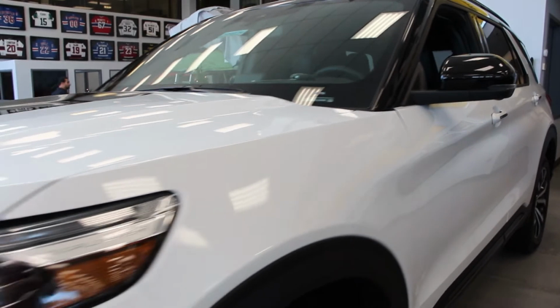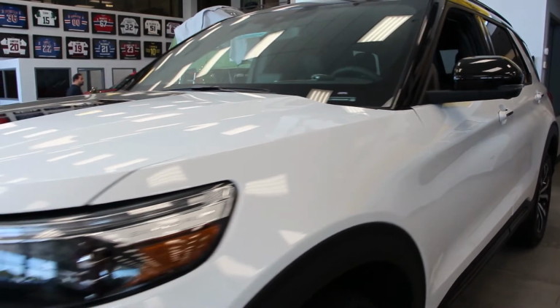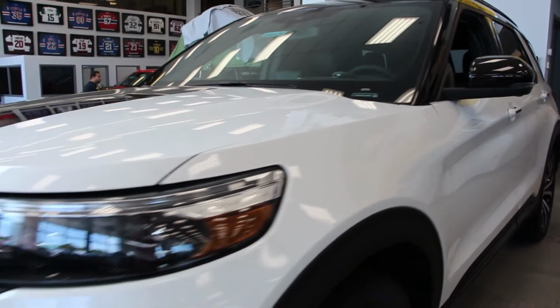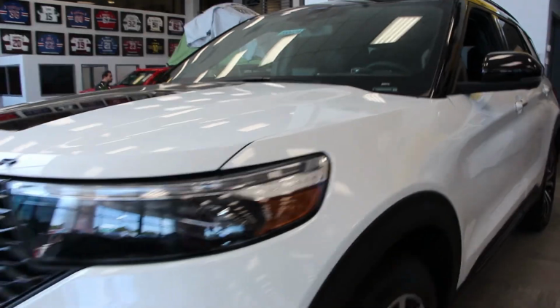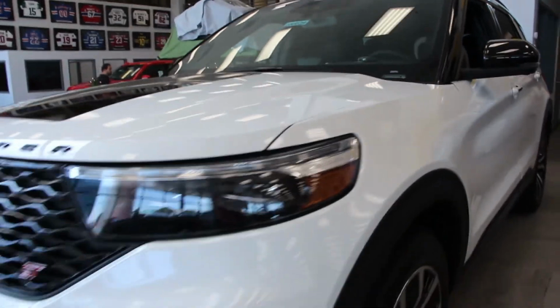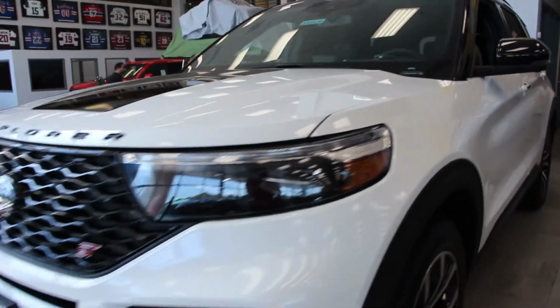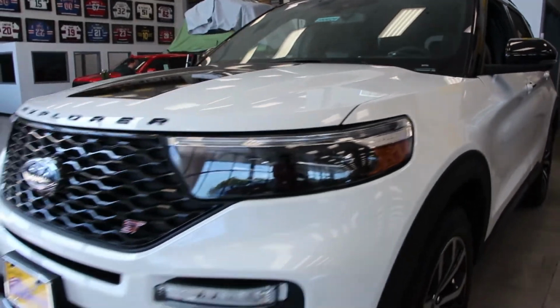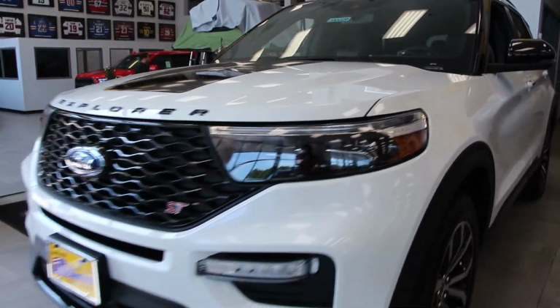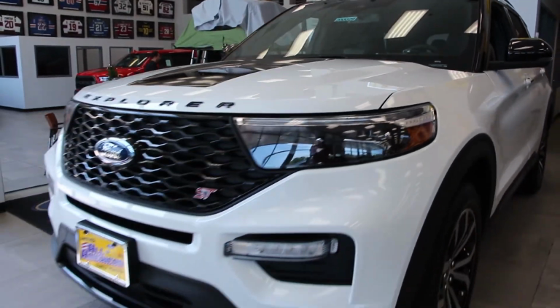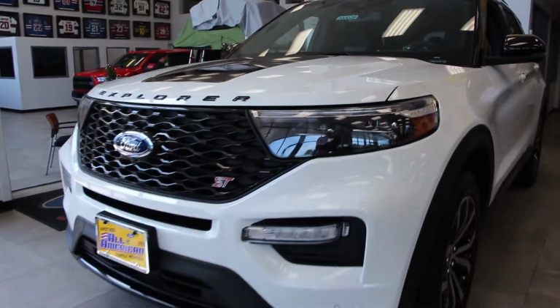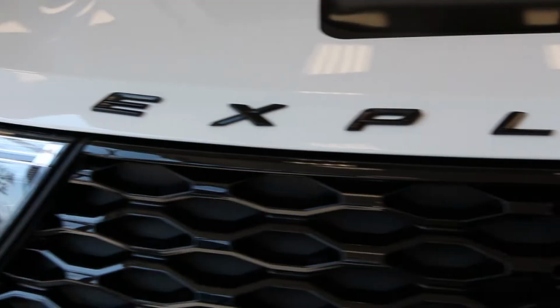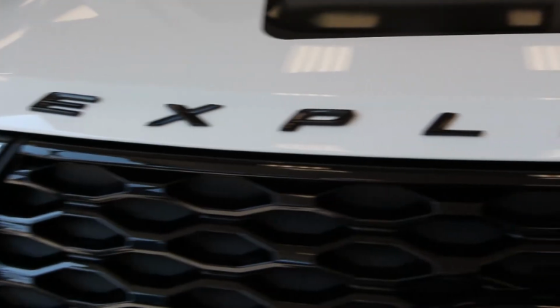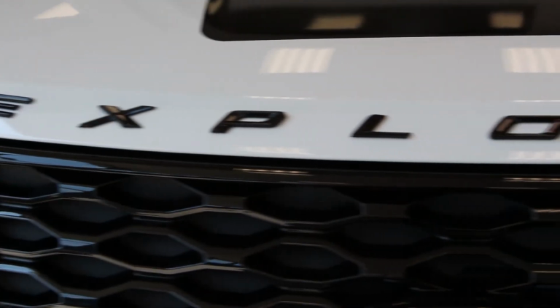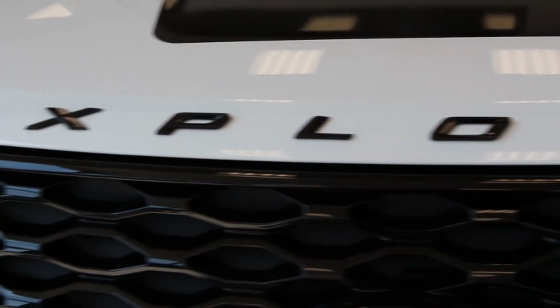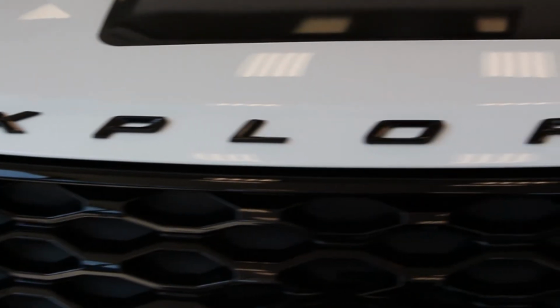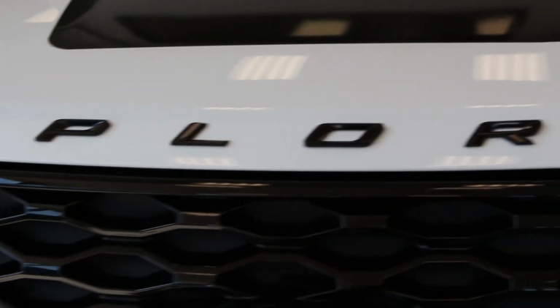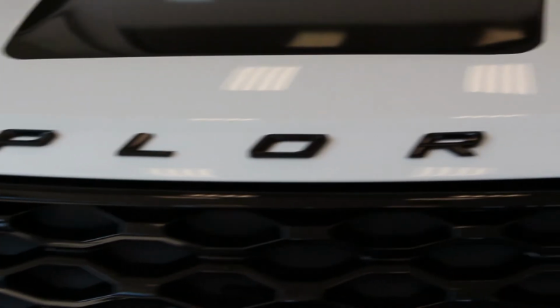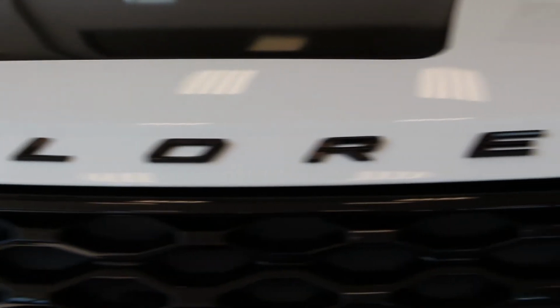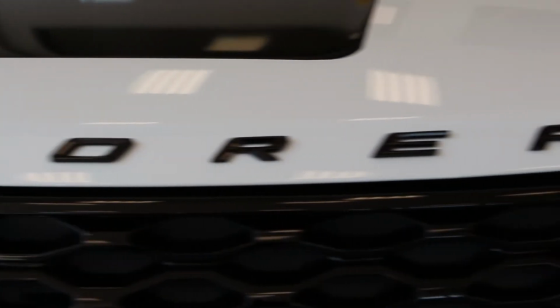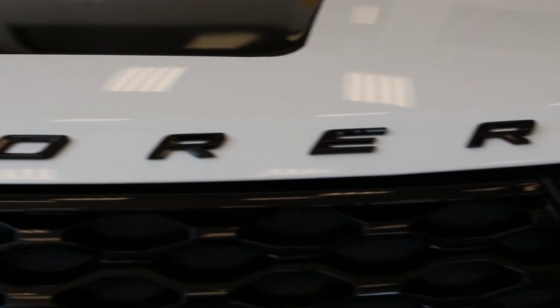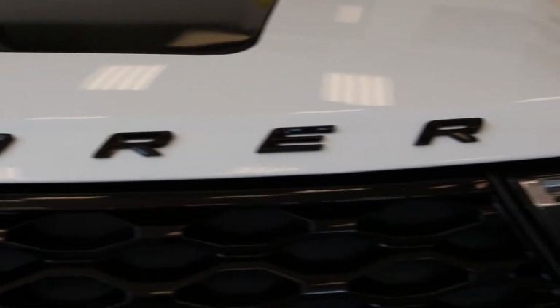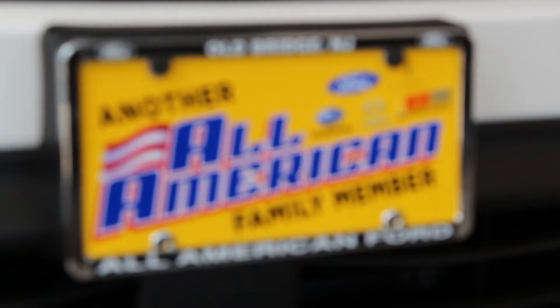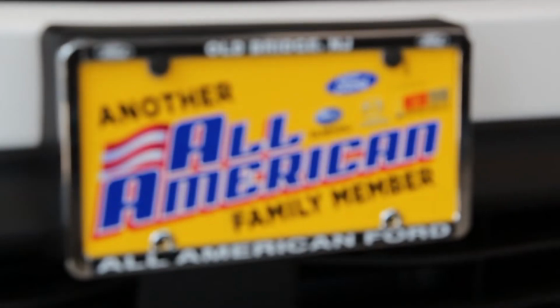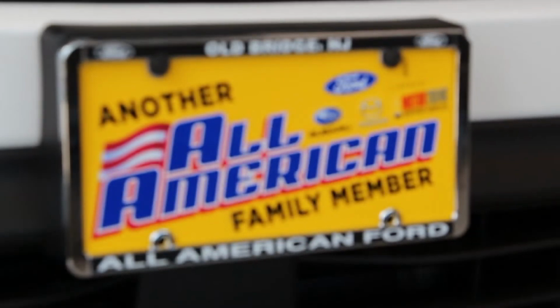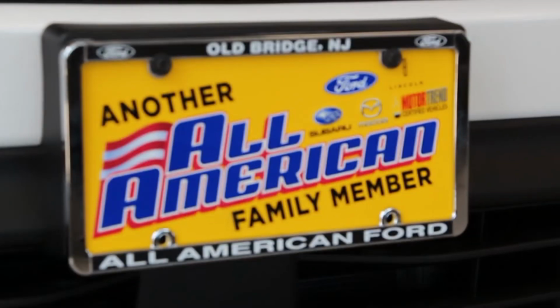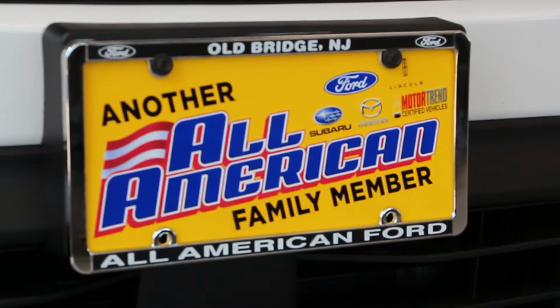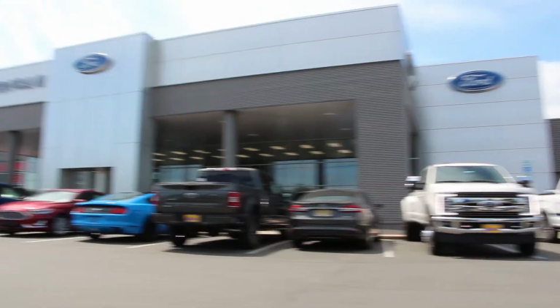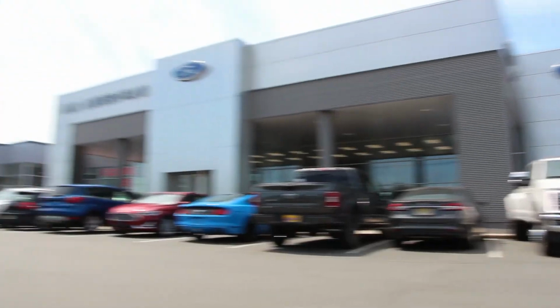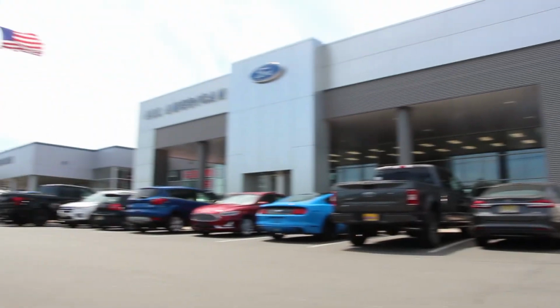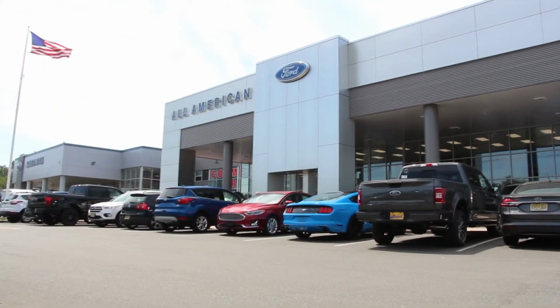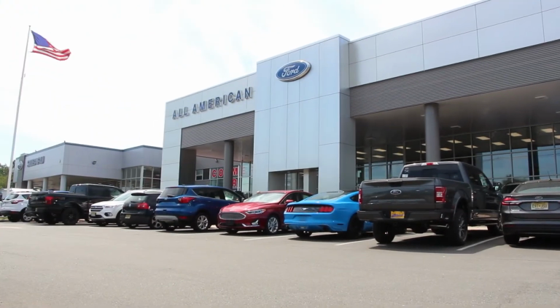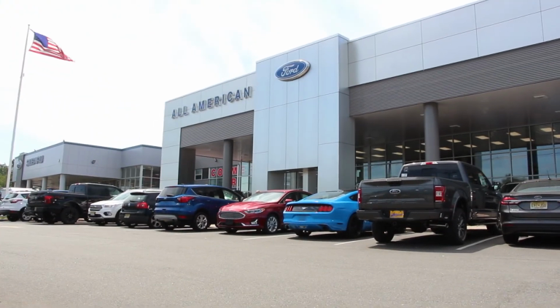Come check out the largest selection of 2020 Explorers here at All-American Ford. We provide the best prices and an award-winning experience every time.